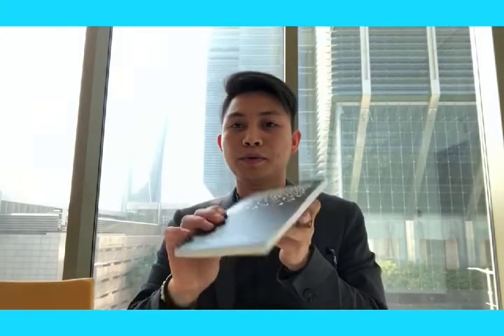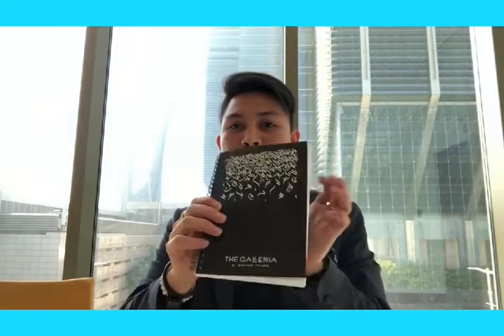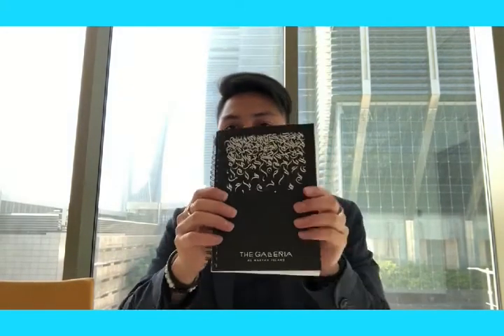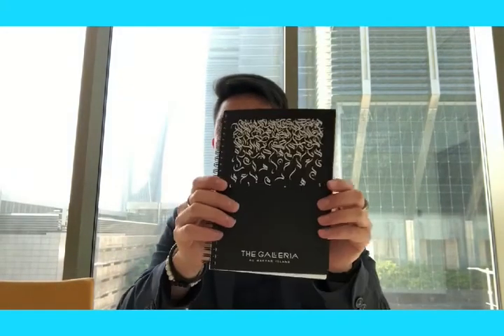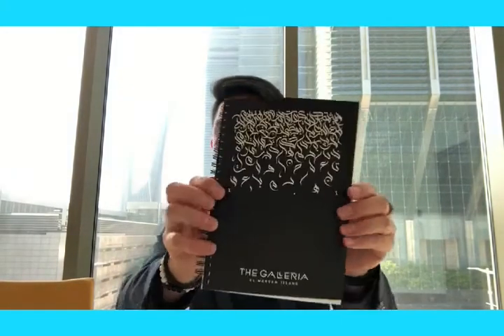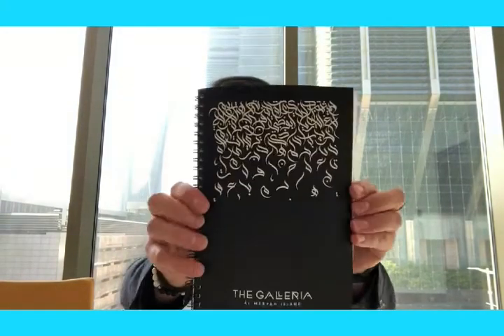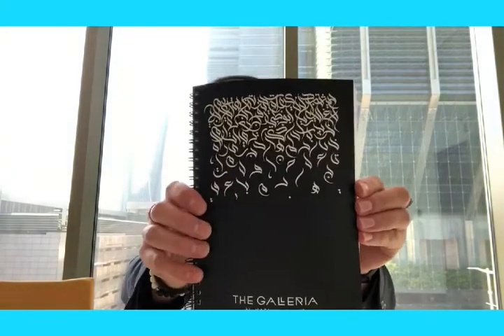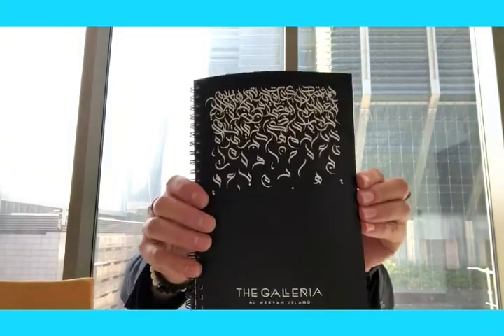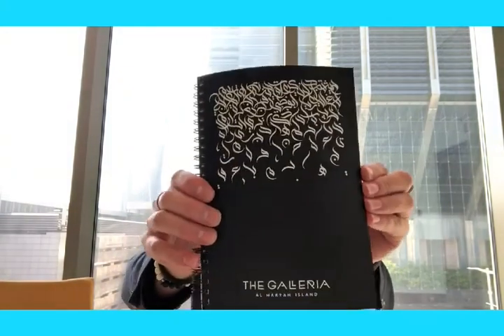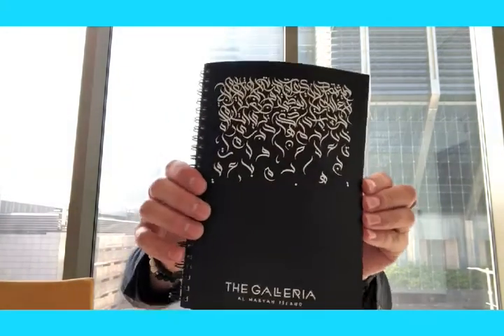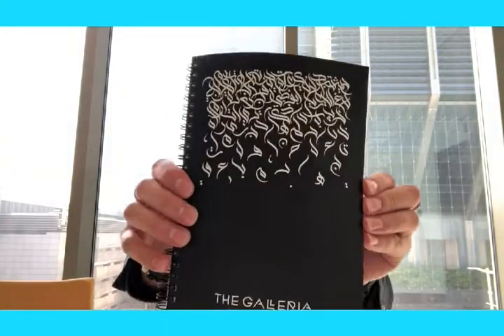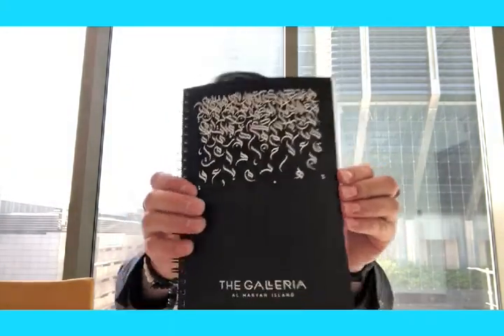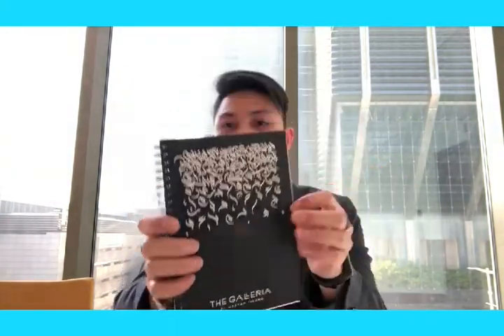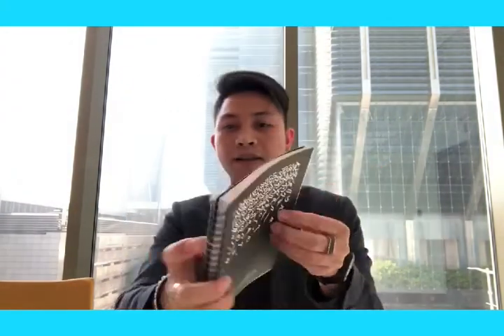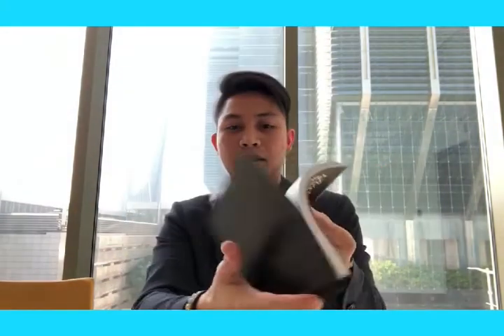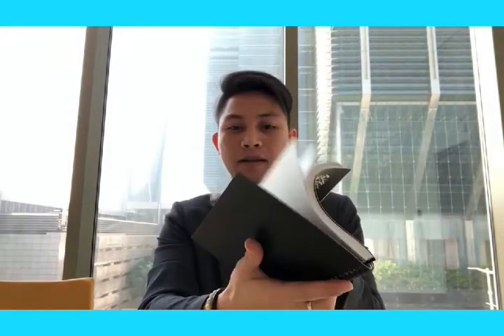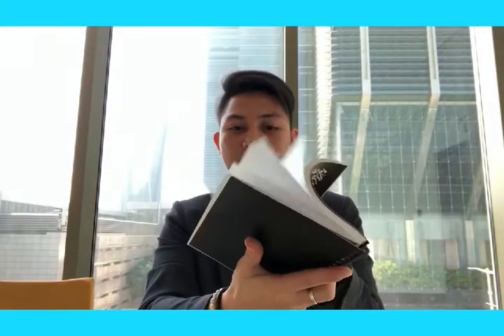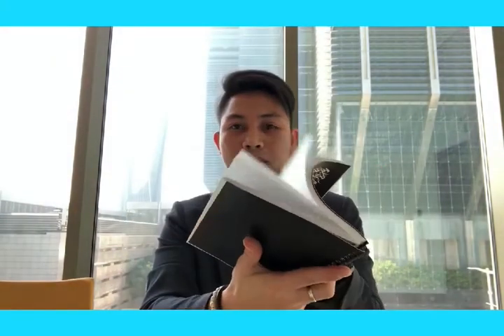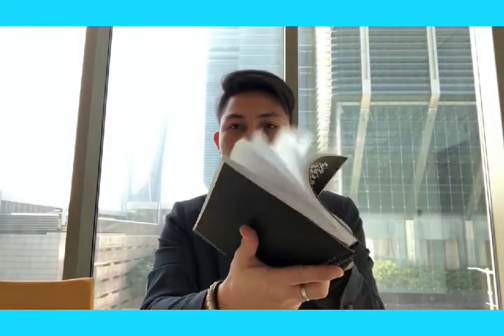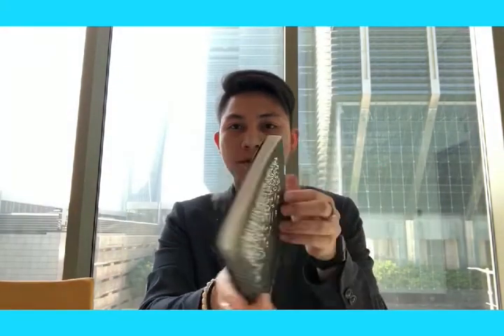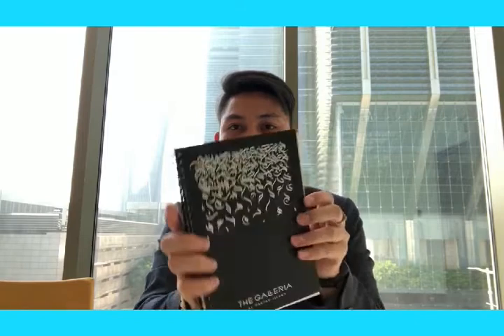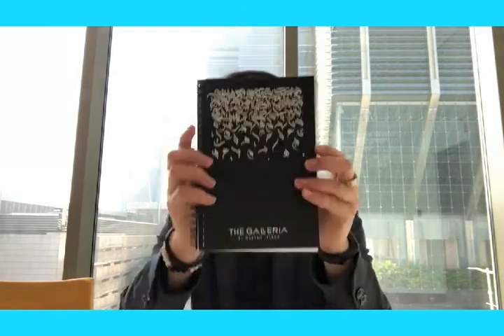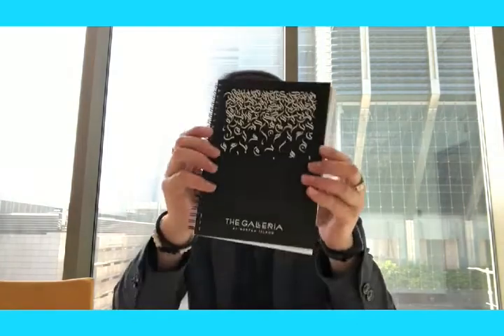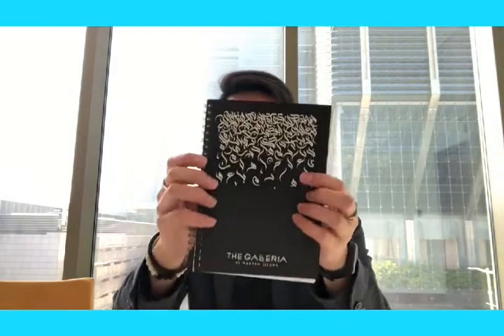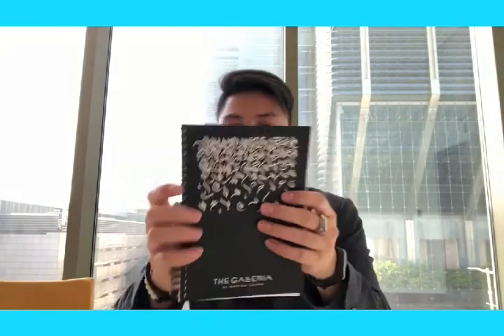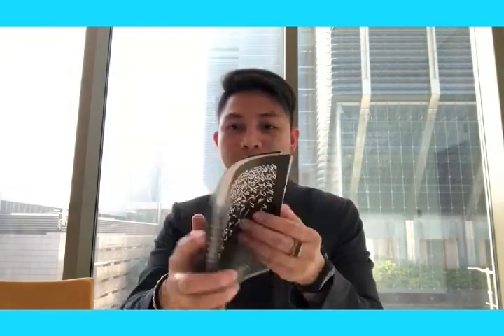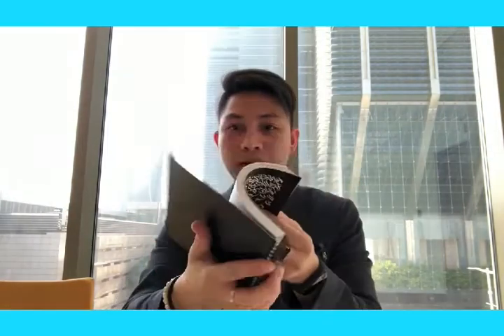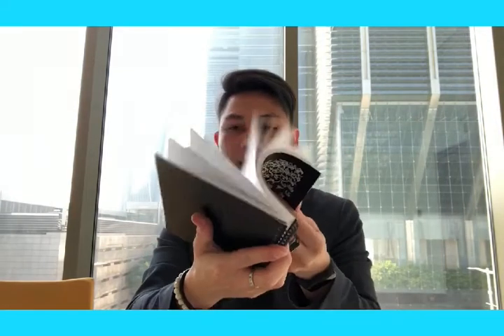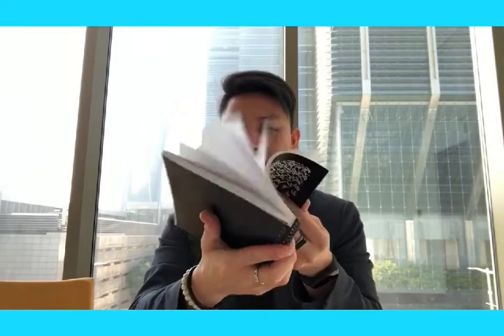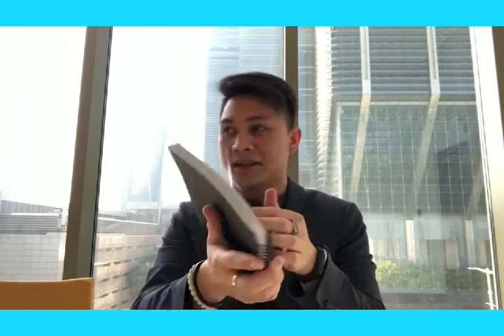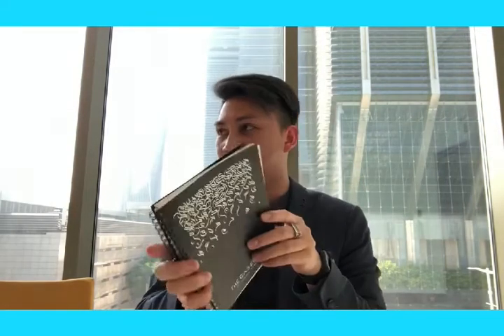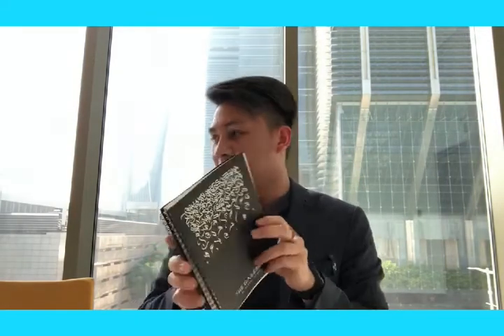Oh, notebooks! So I can use this one for my diaries every day.